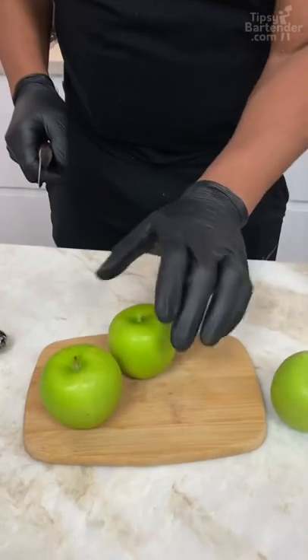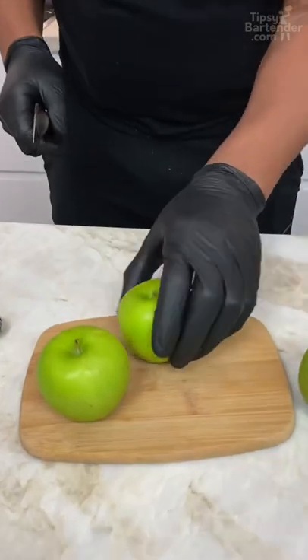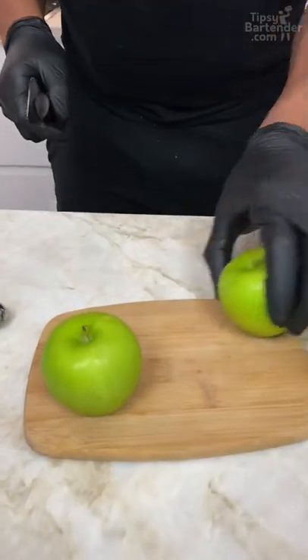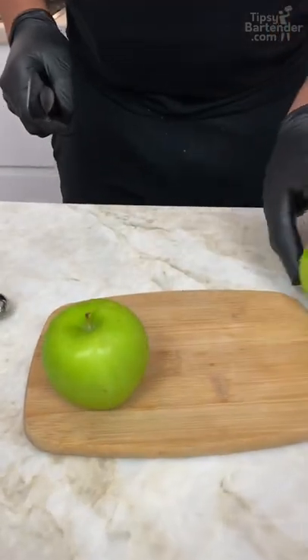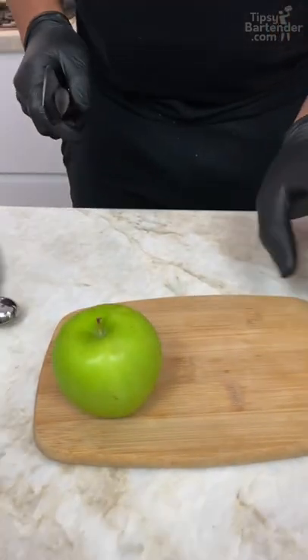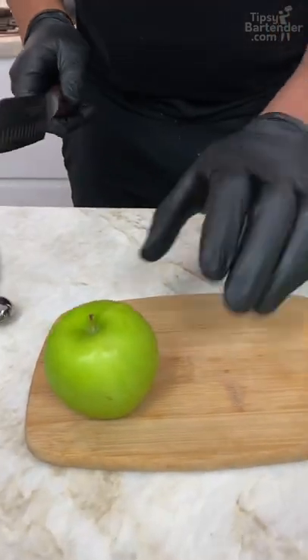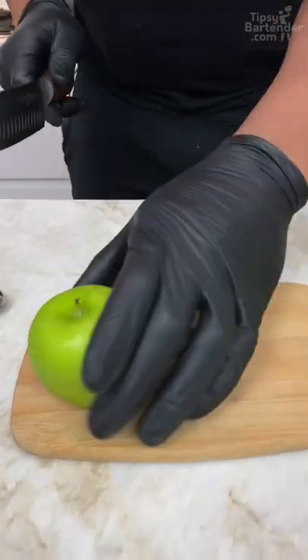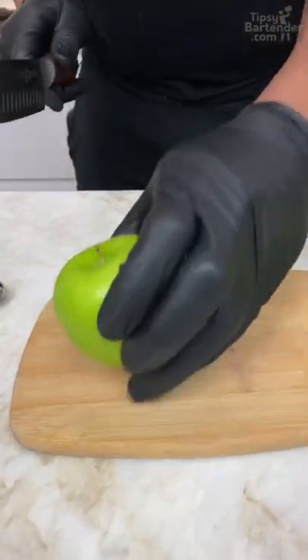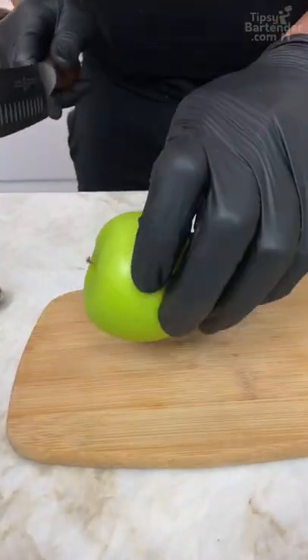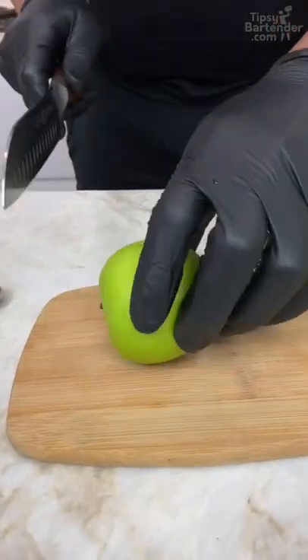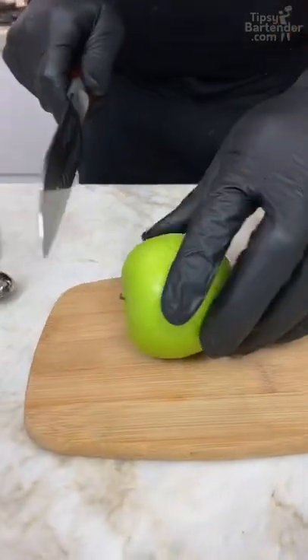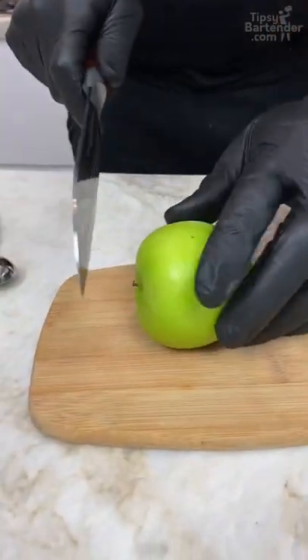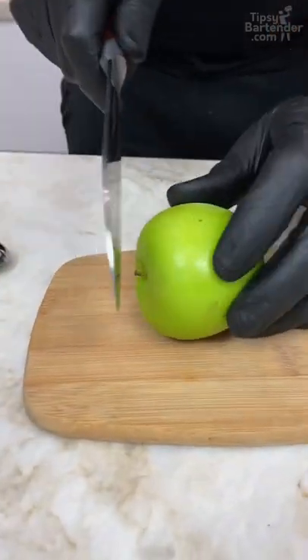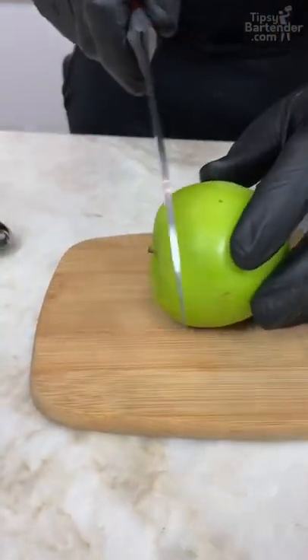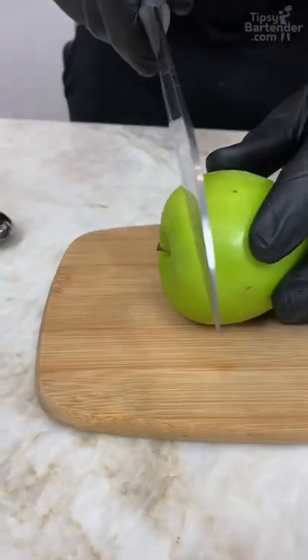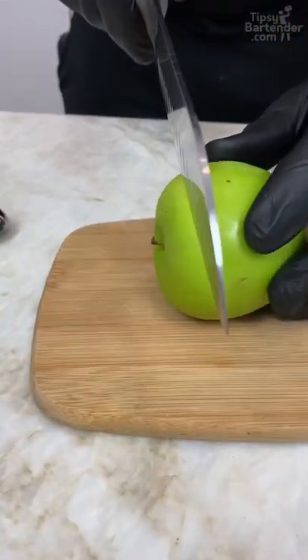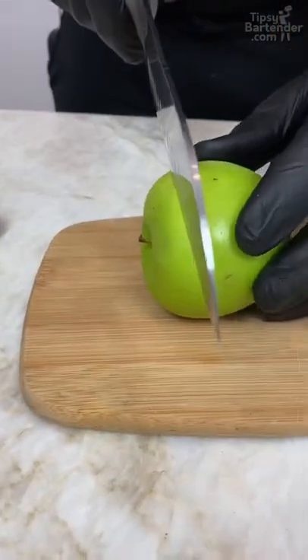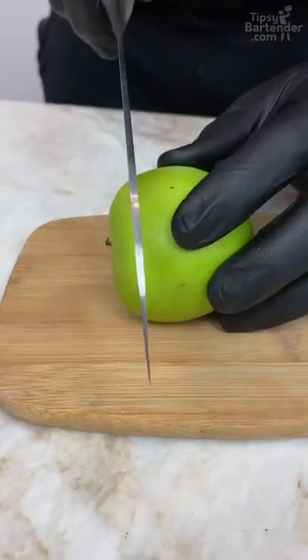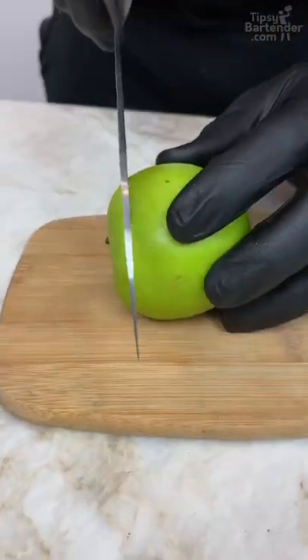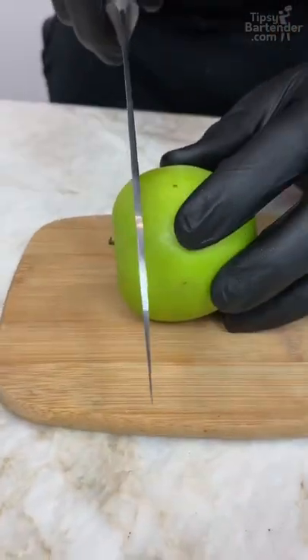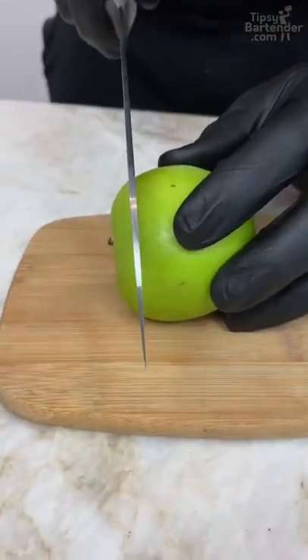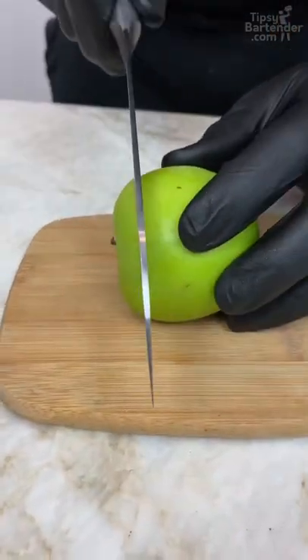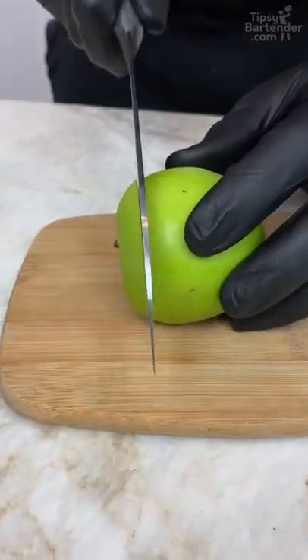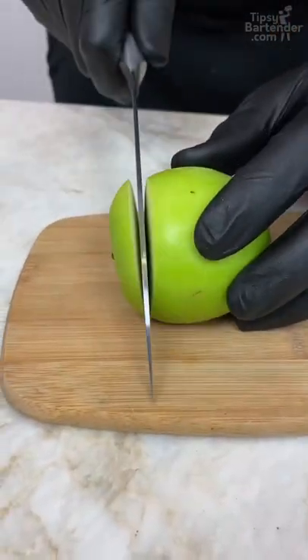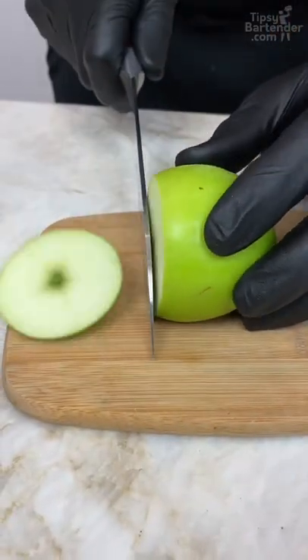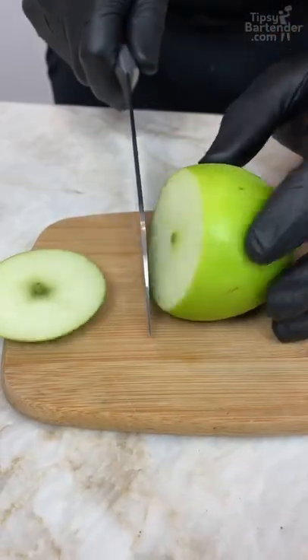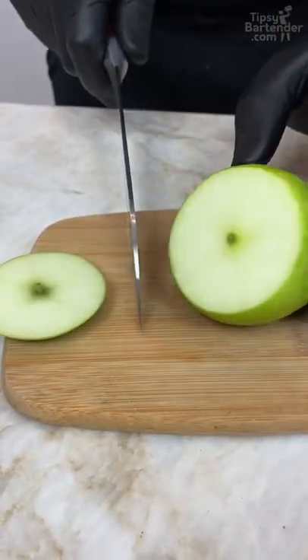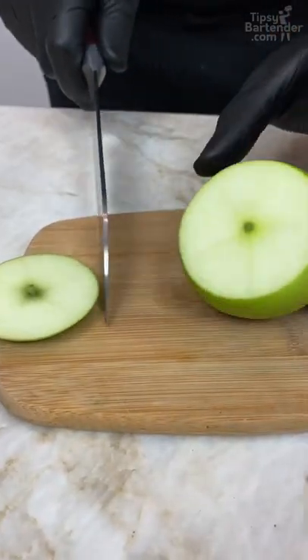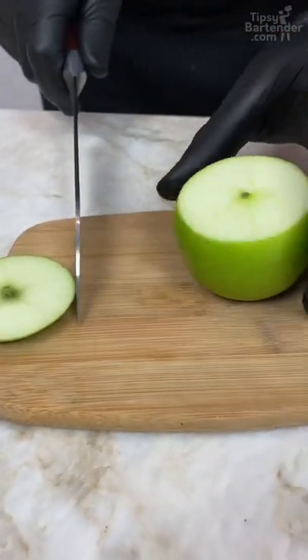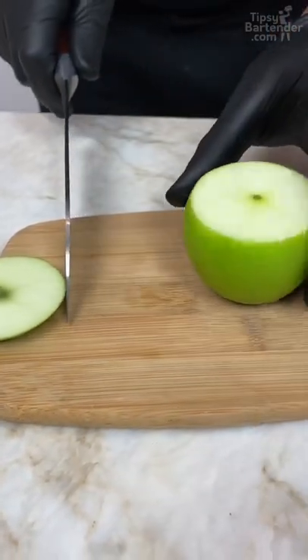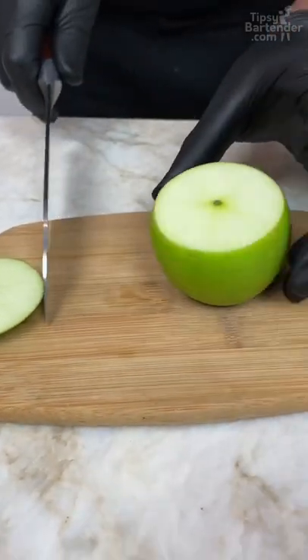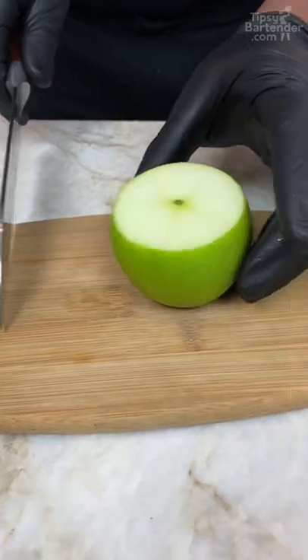We gotta turn these to shot glasses. So how we can do that? Now you can just cut off, you know, be kinda straight.